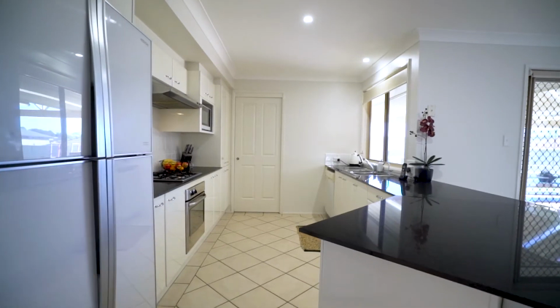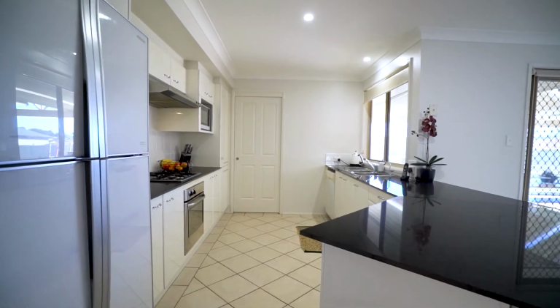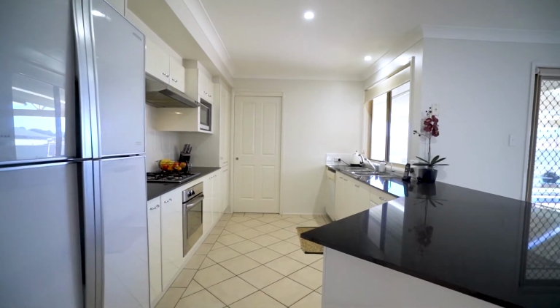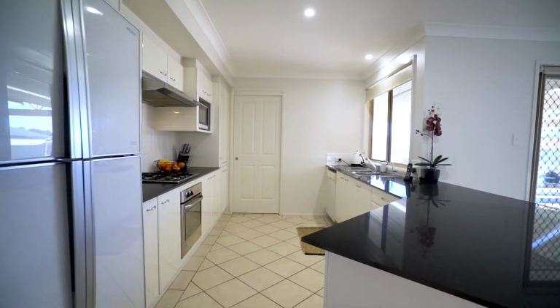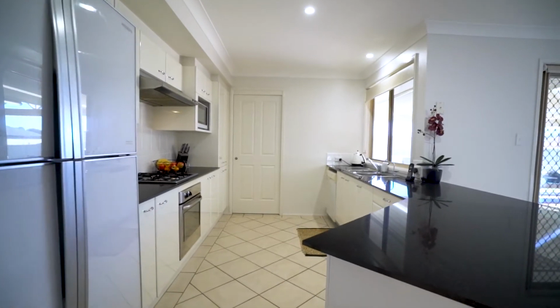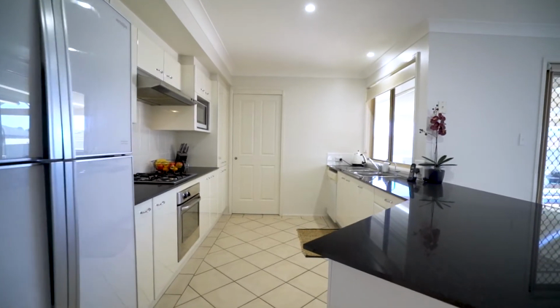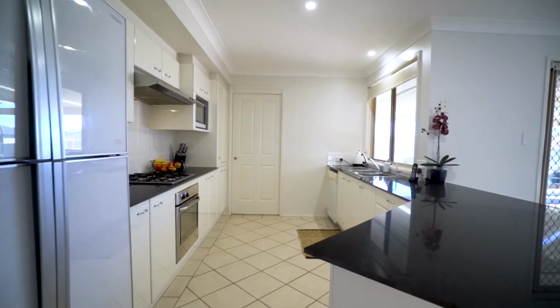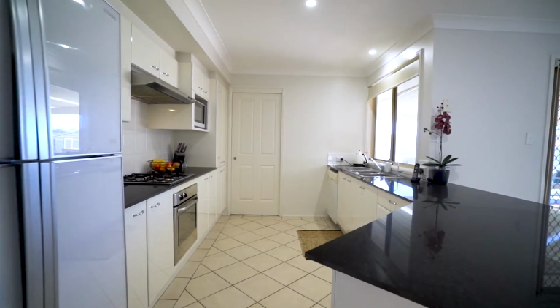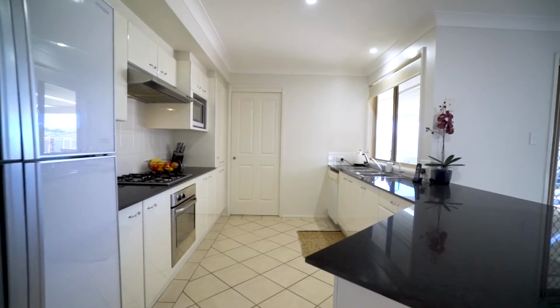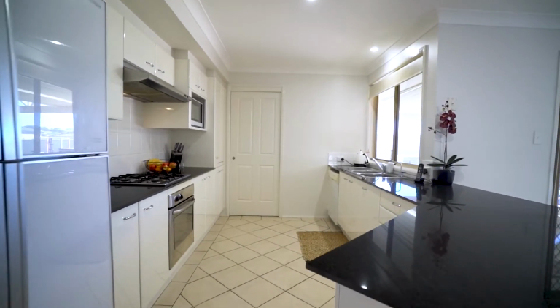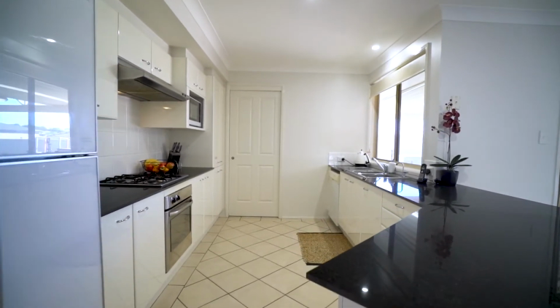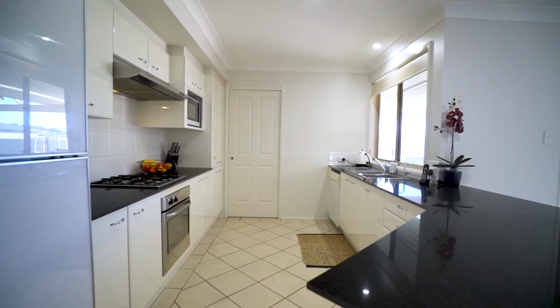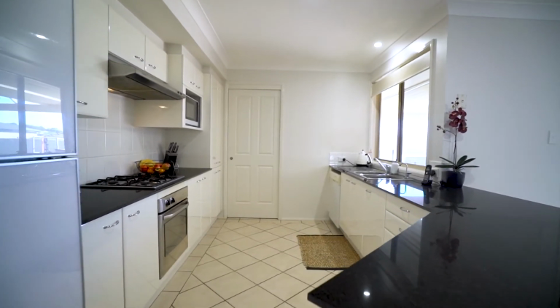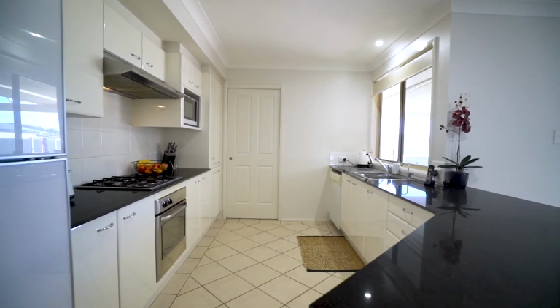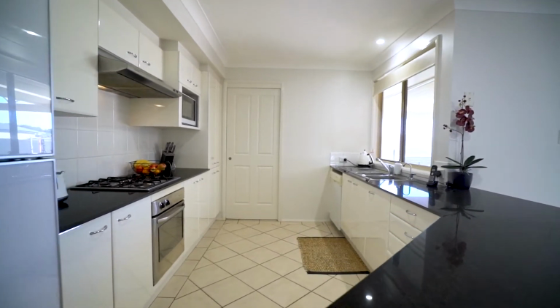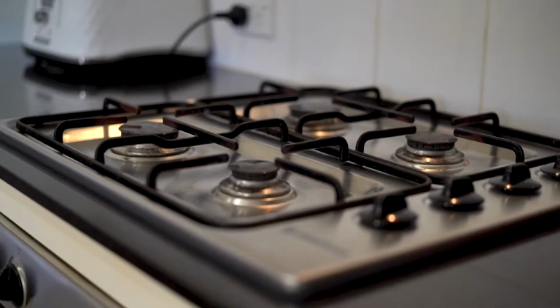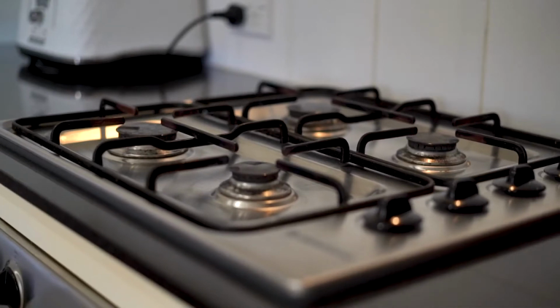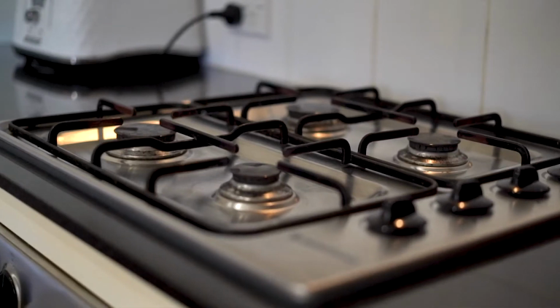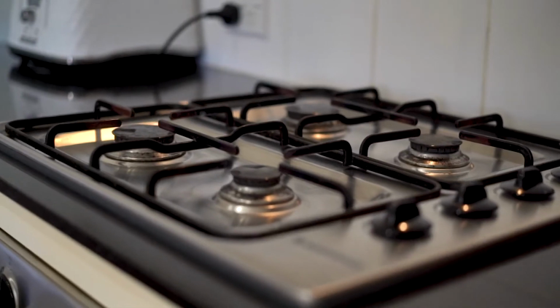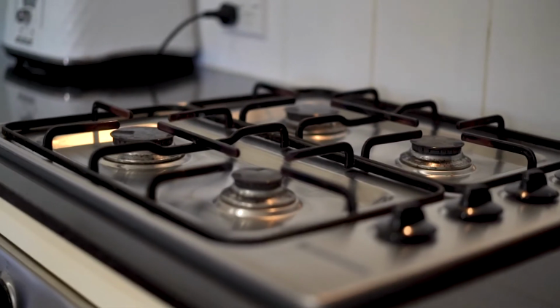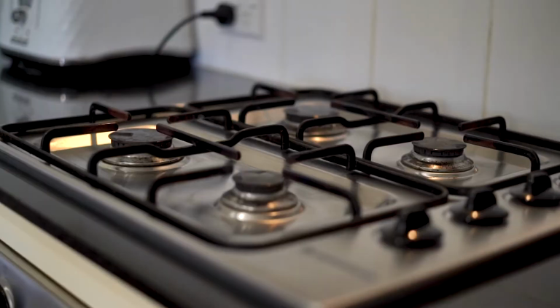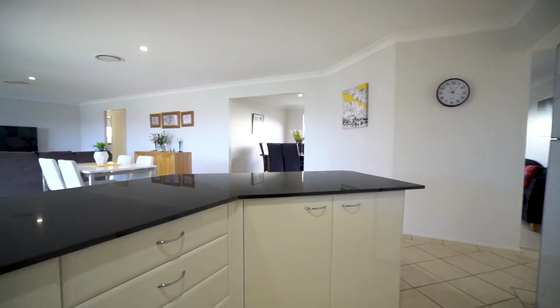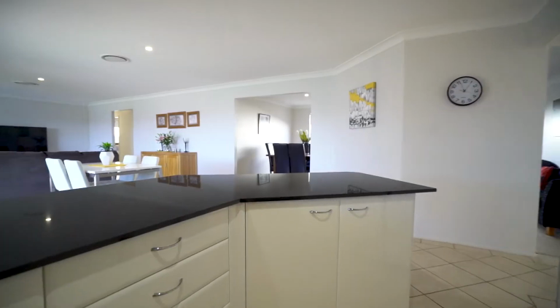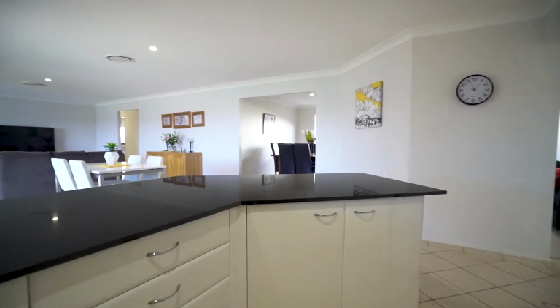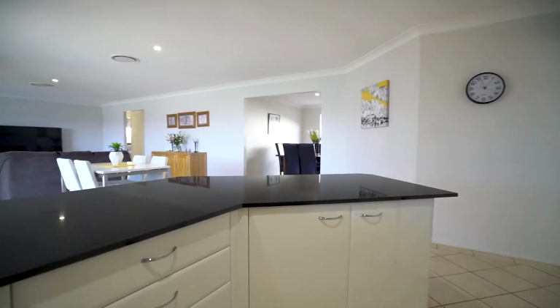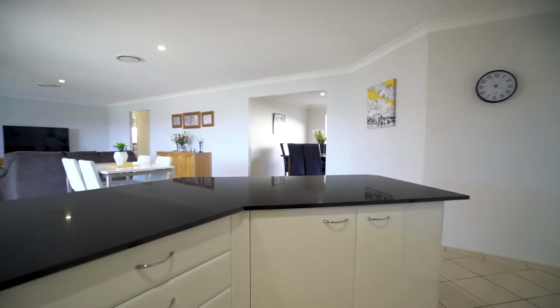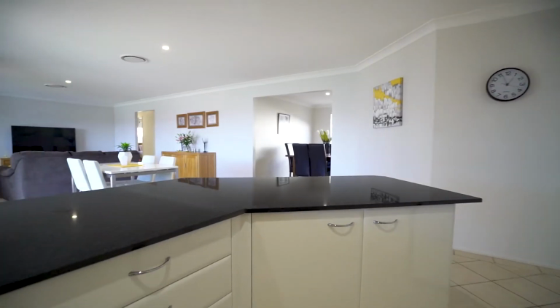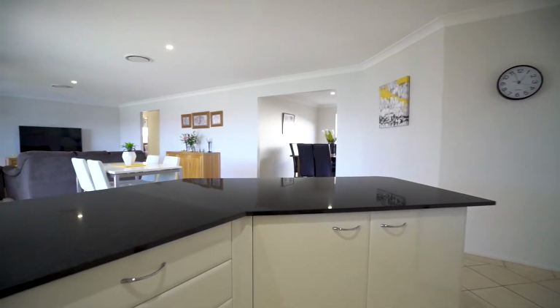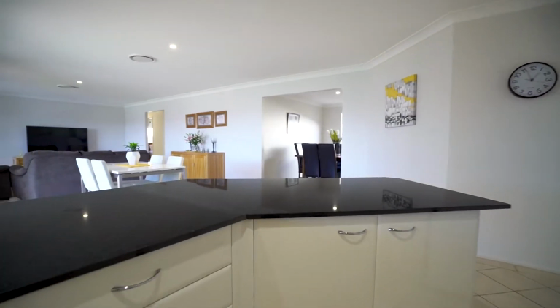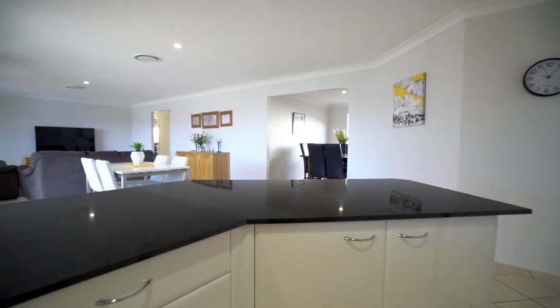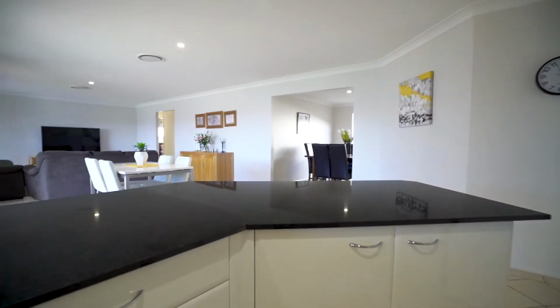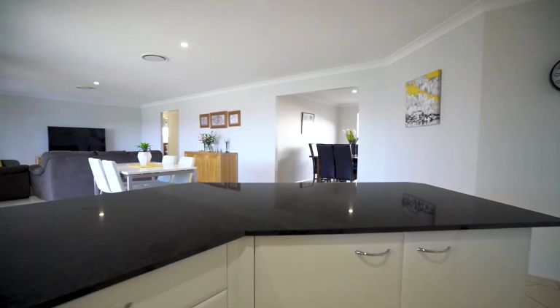Right in the heart of the home is your large kitchen with stone bench tops, gas cooking, breakfast bar and plenty of cupboard space.